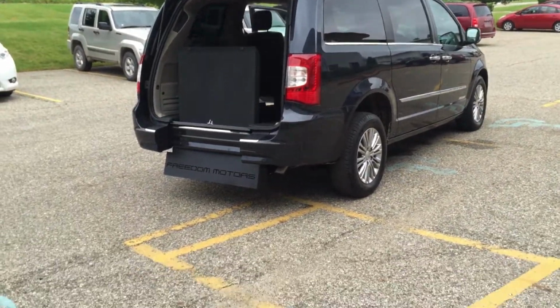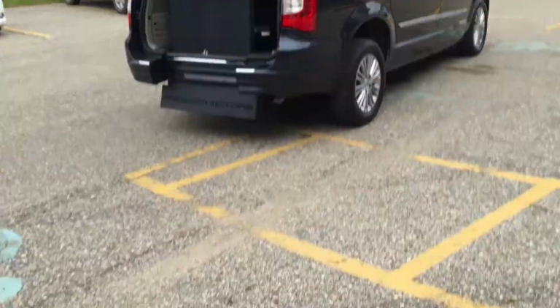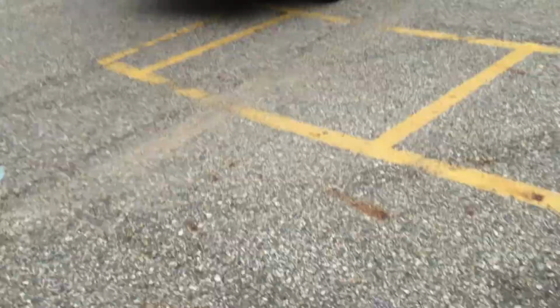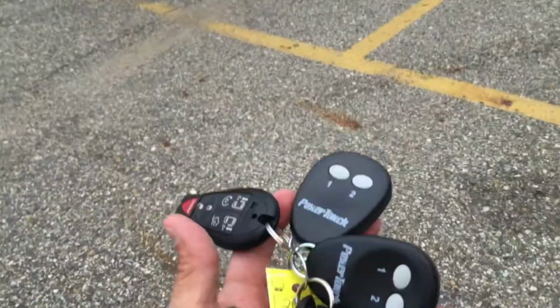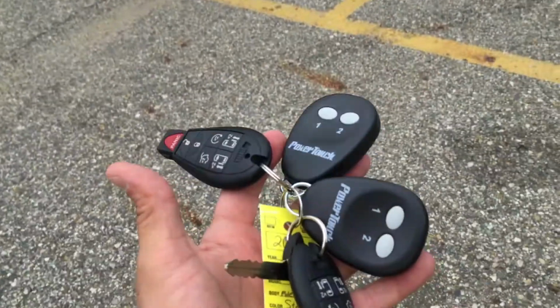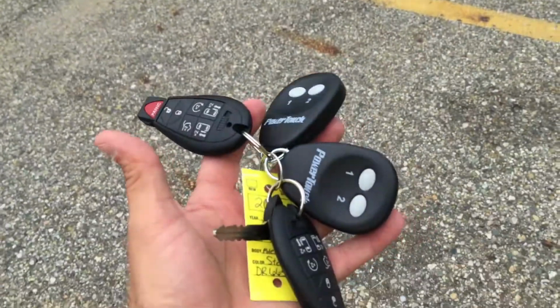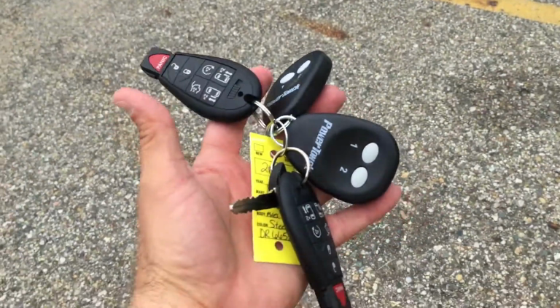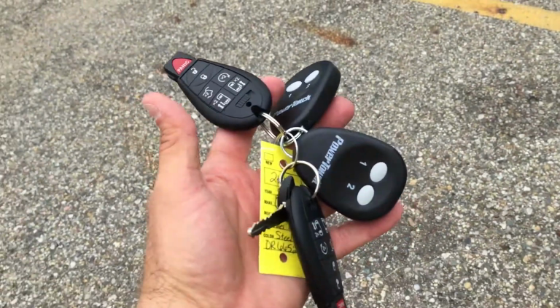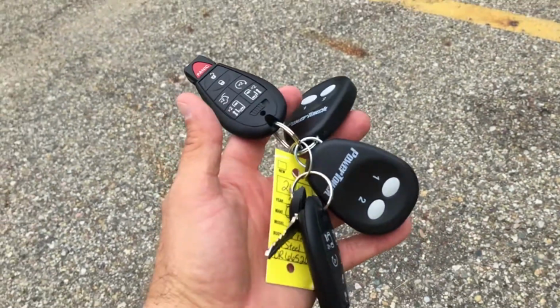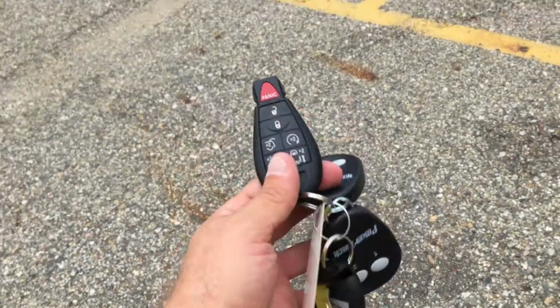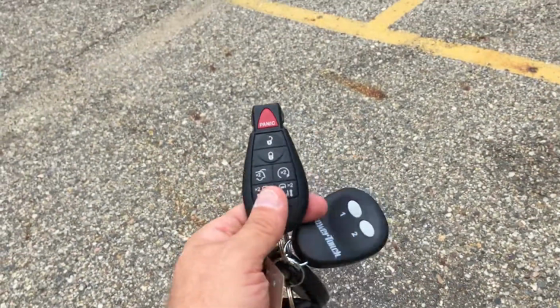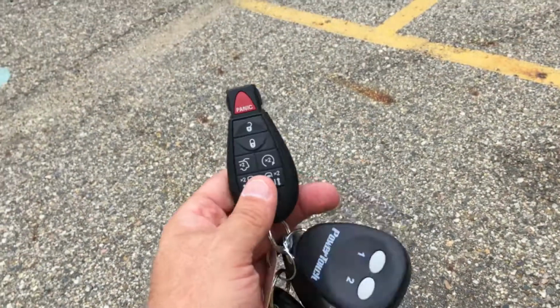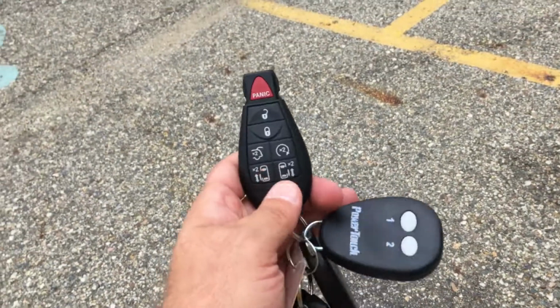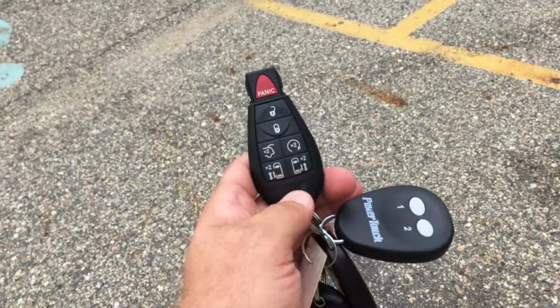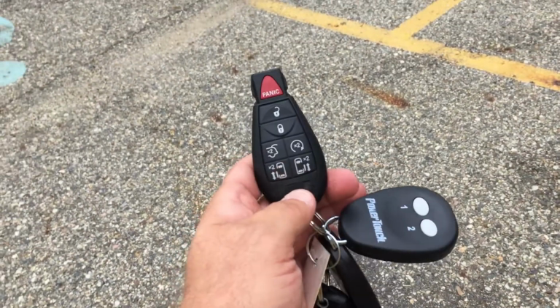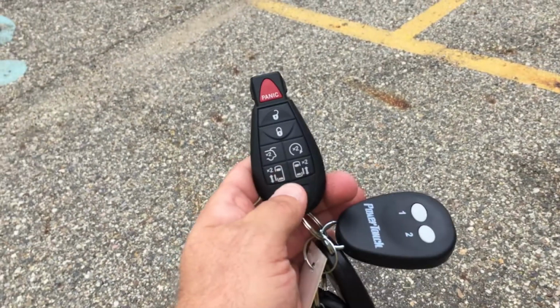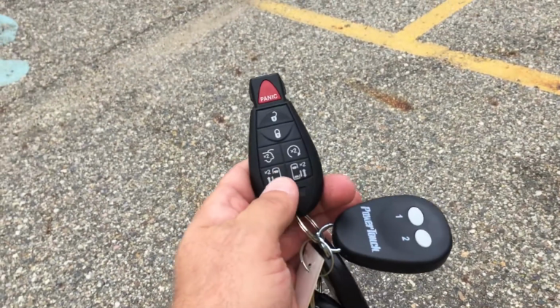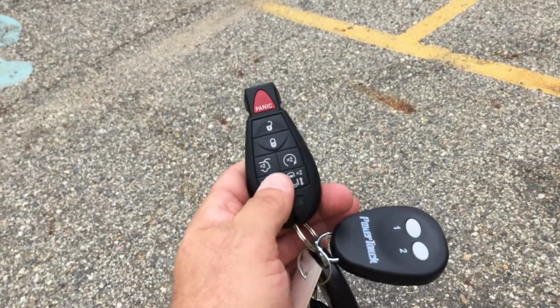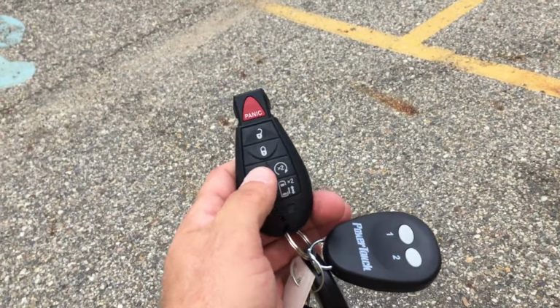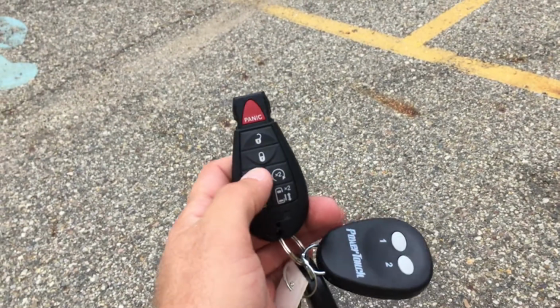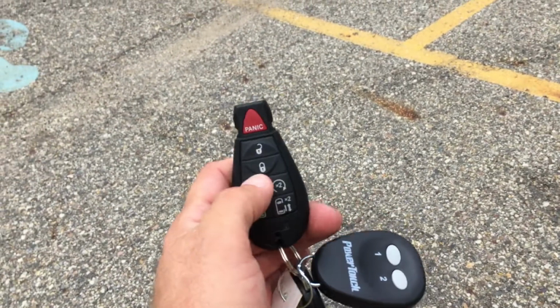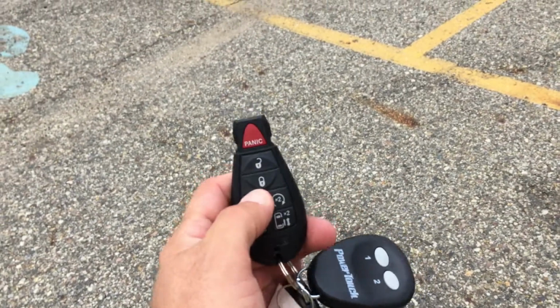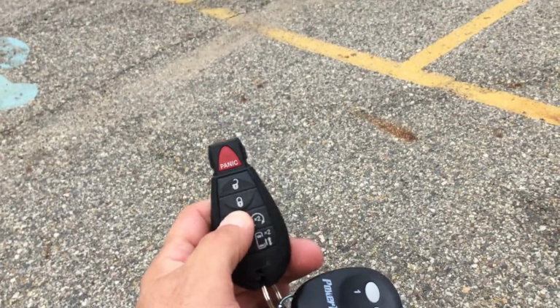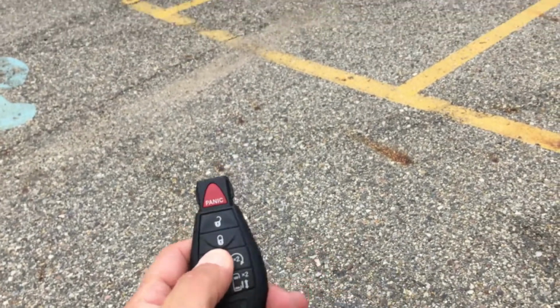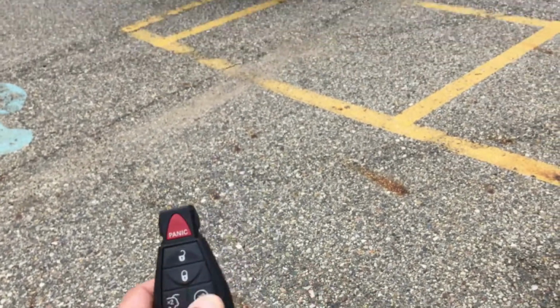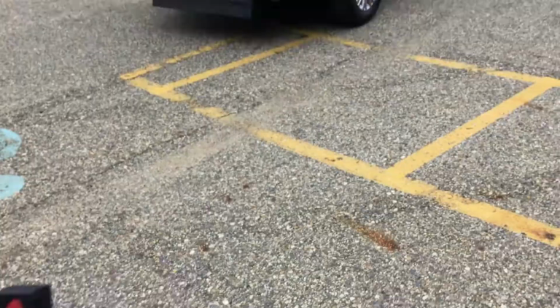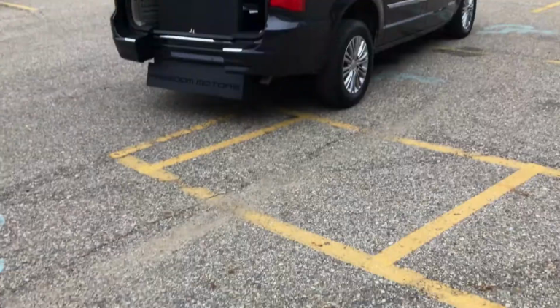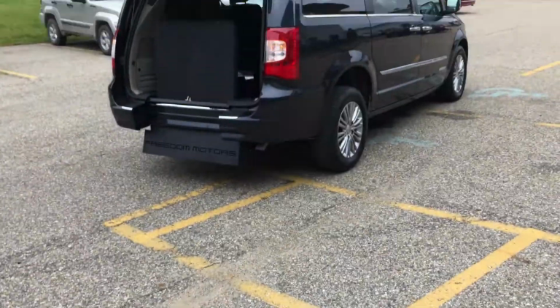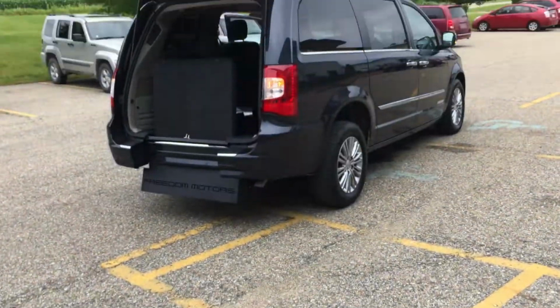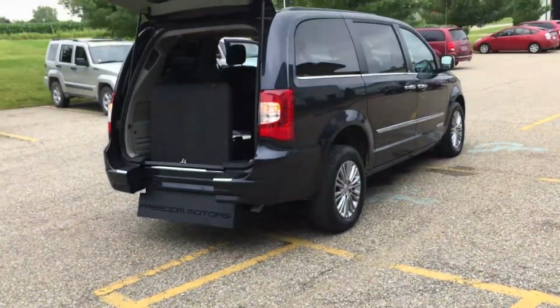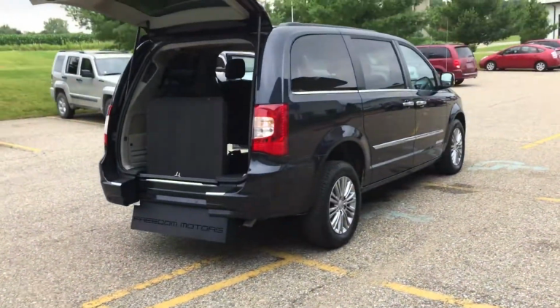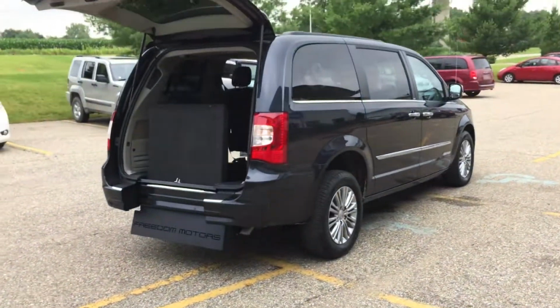Lots of key fobs — we've got four different key fobs here. Remote start too.